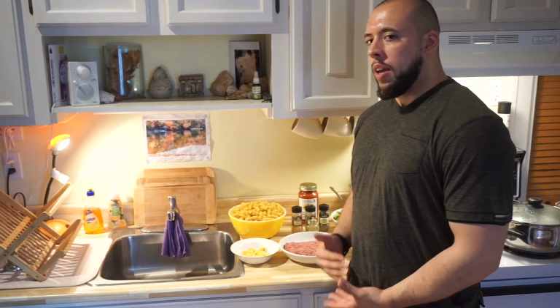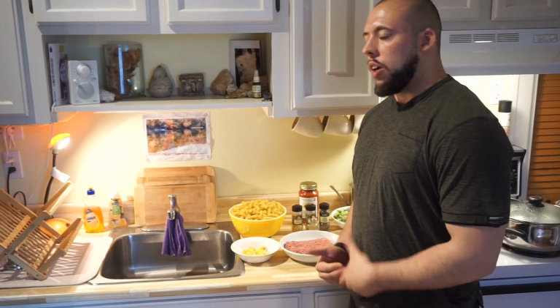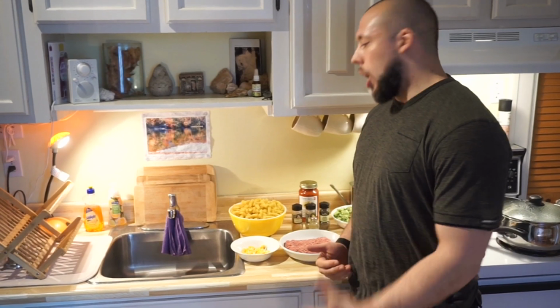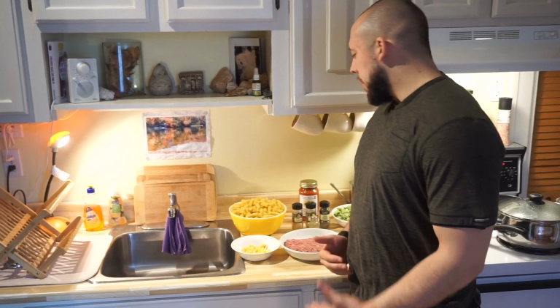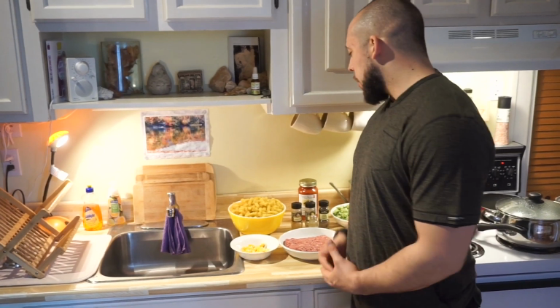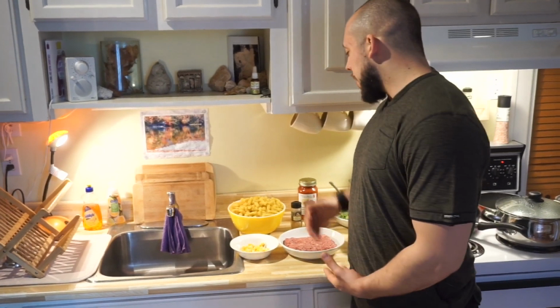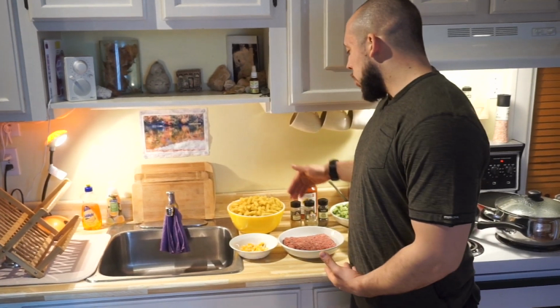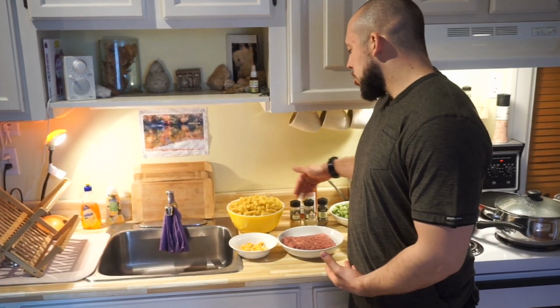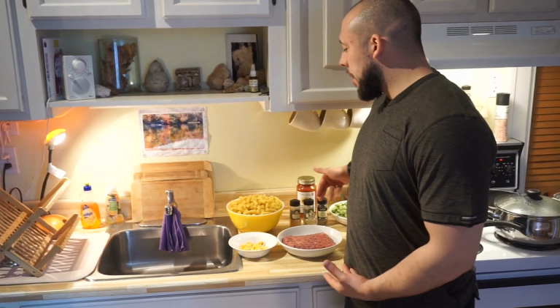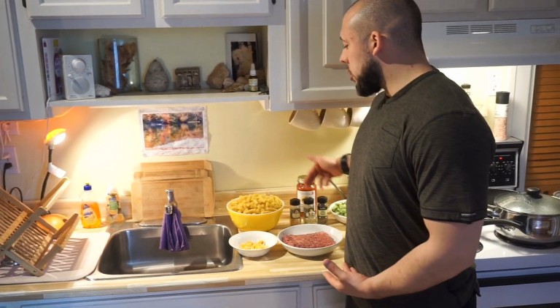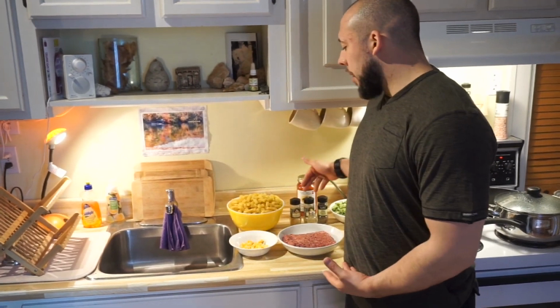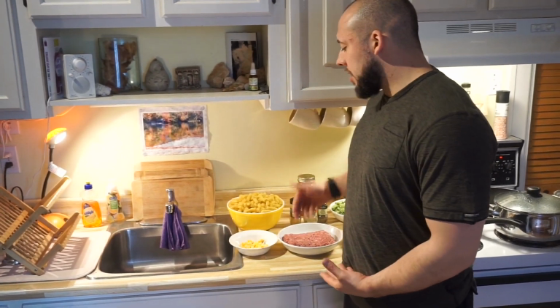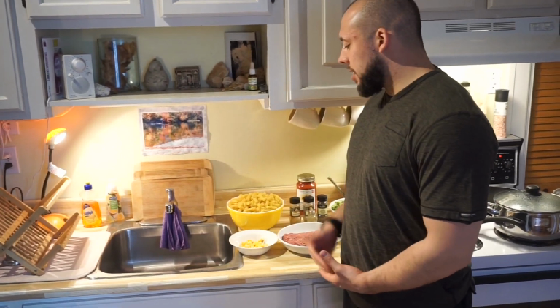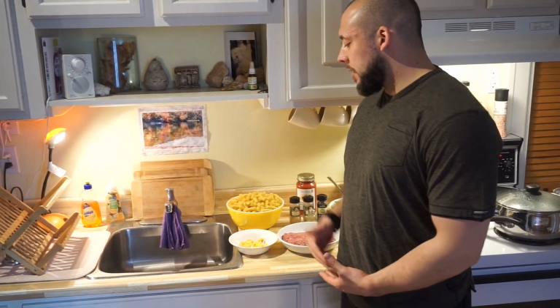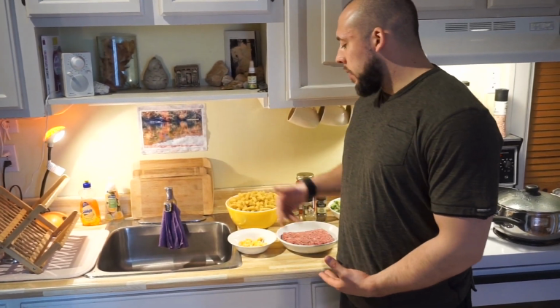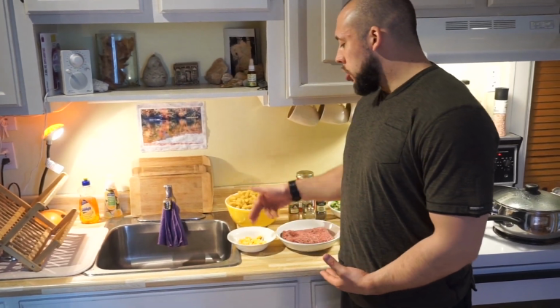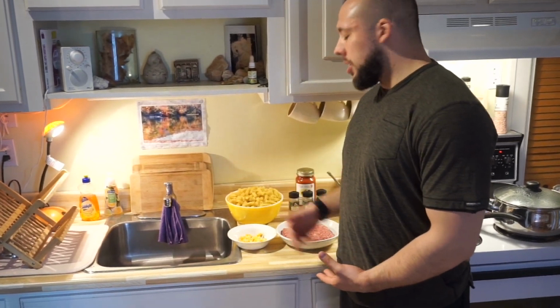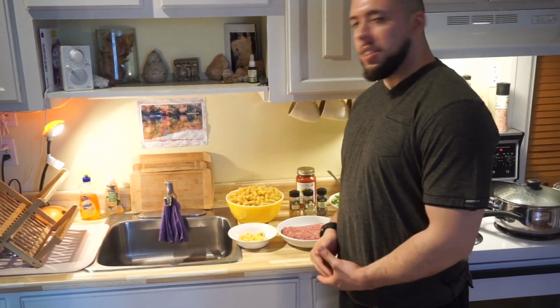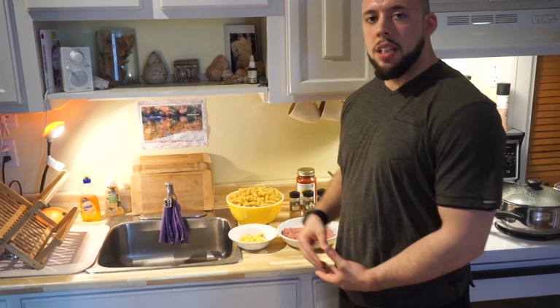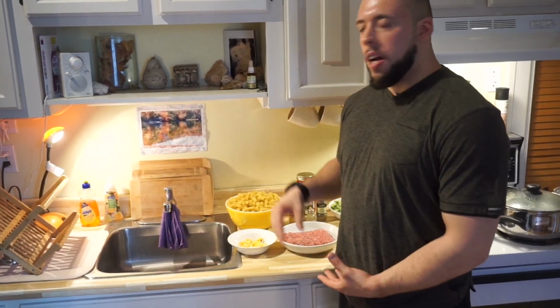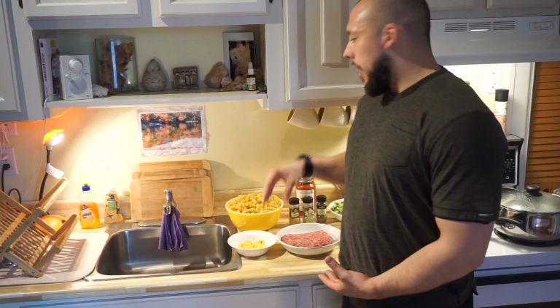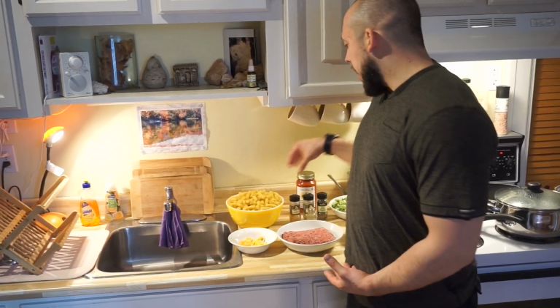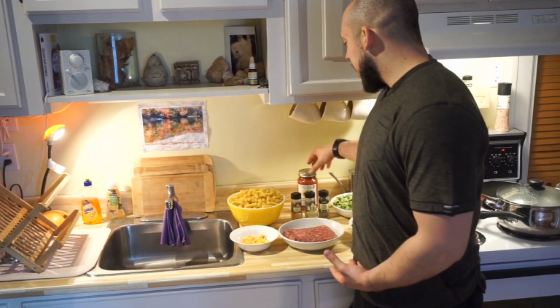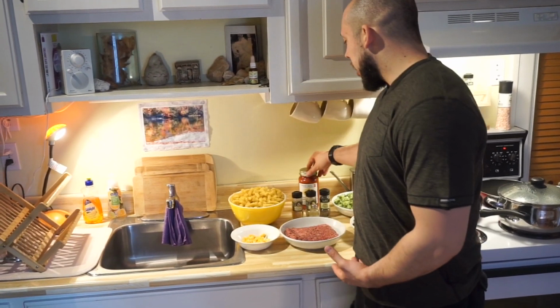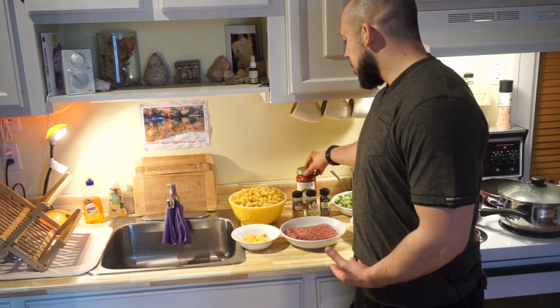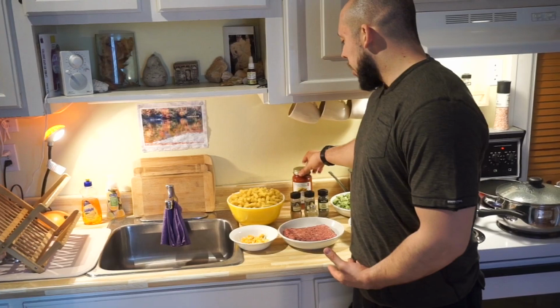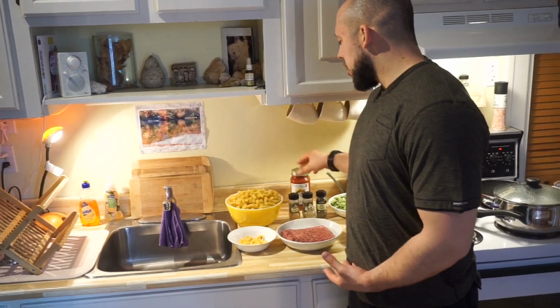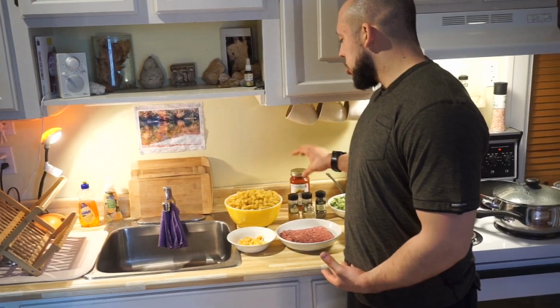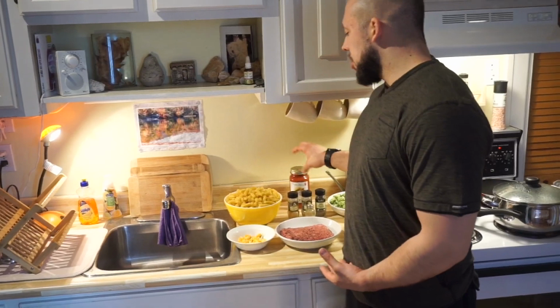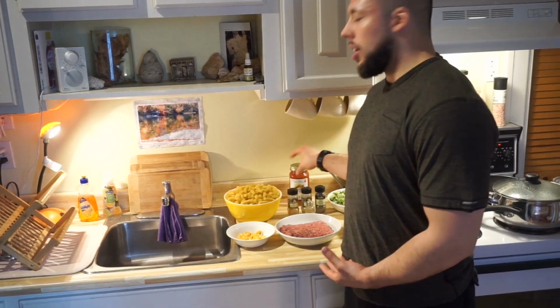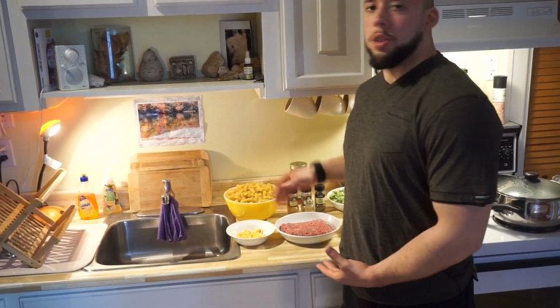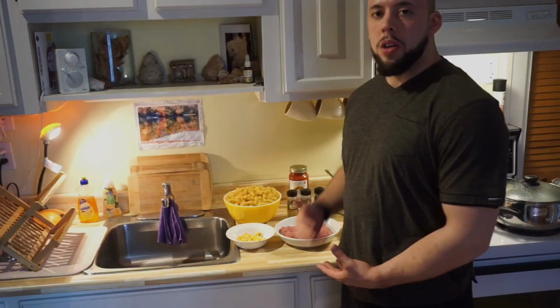On top of that, we have multiple different spices, cheese, and I actually bought some cheese sauce as well.